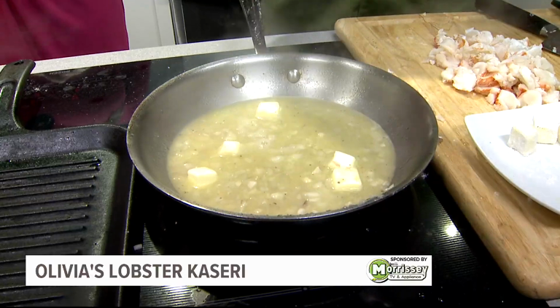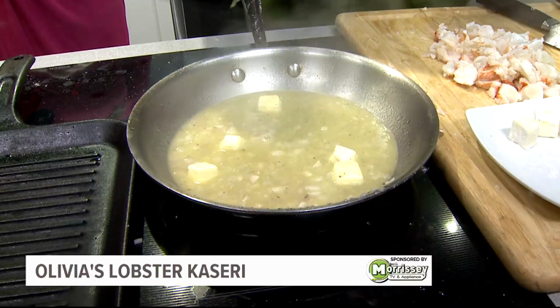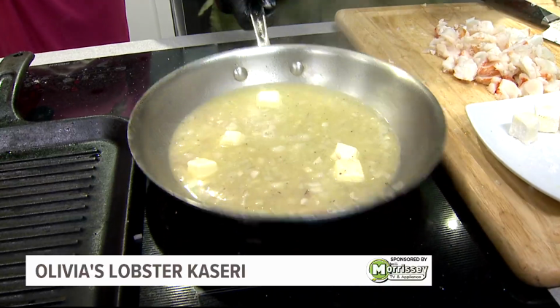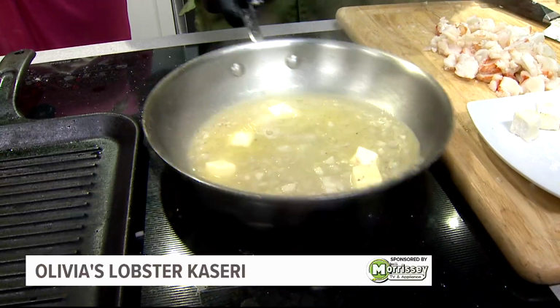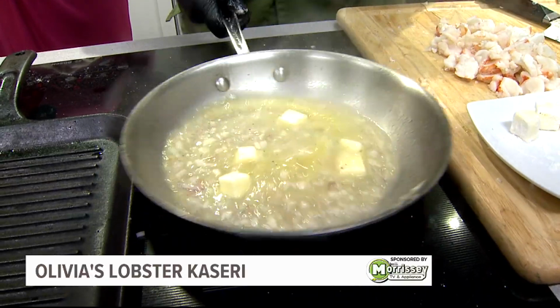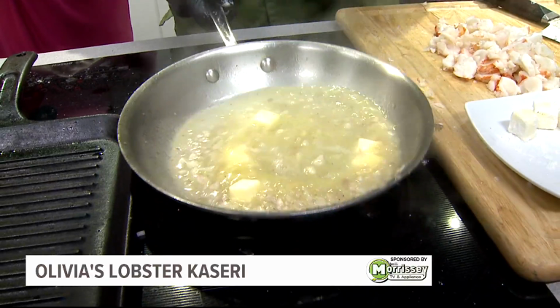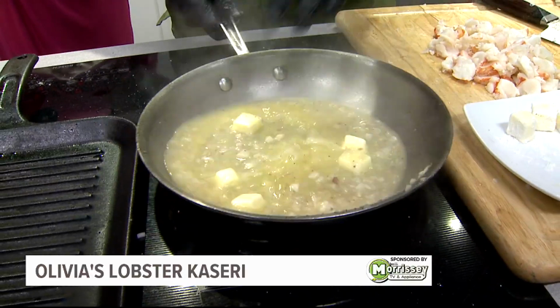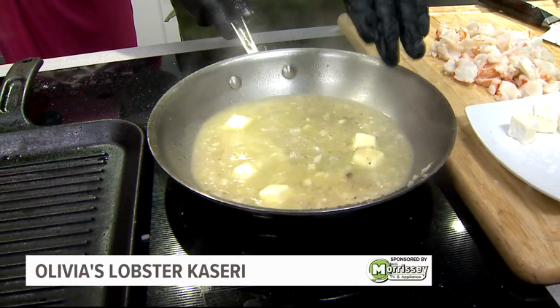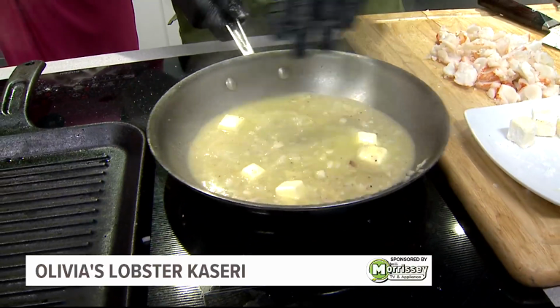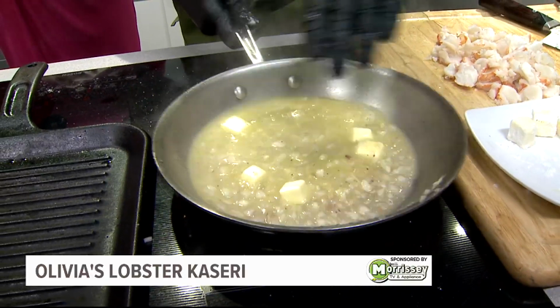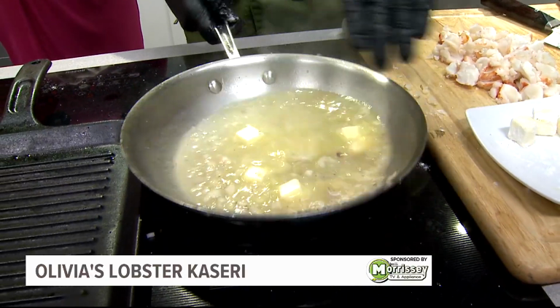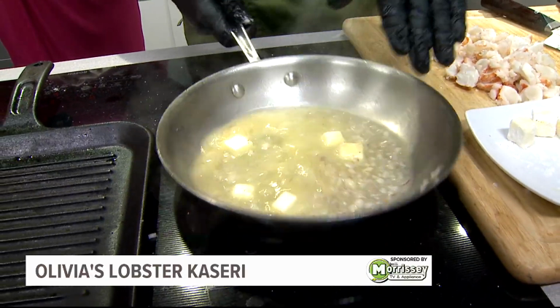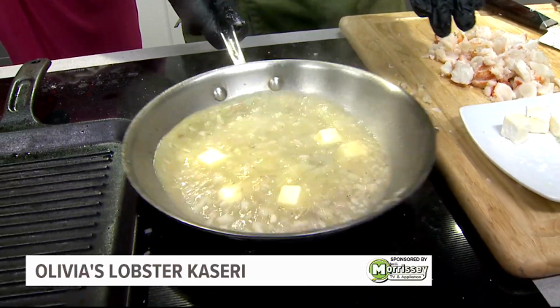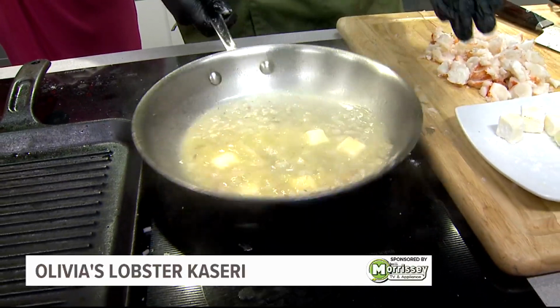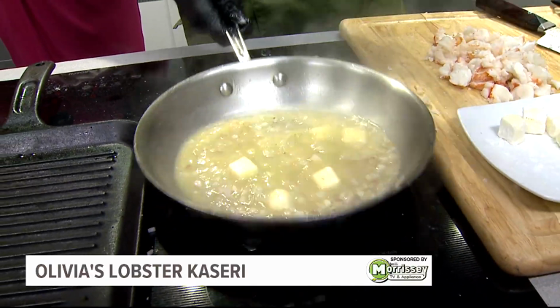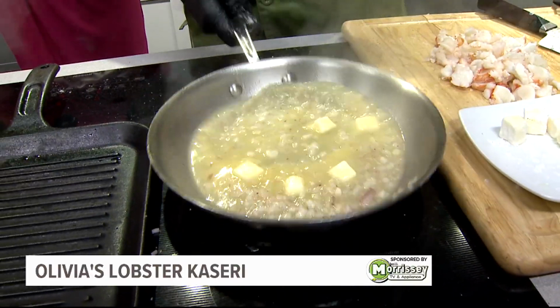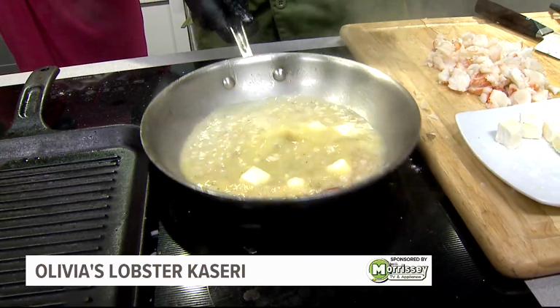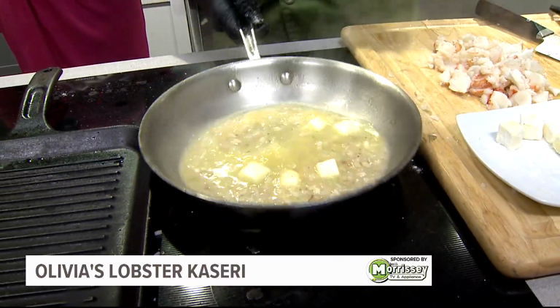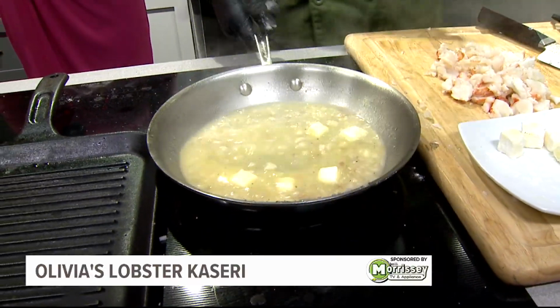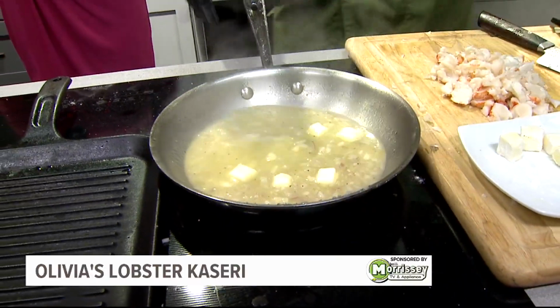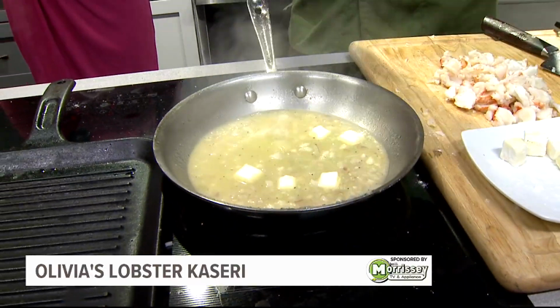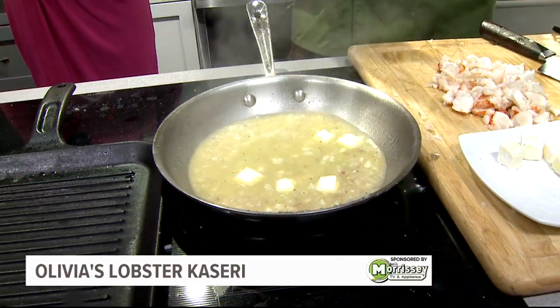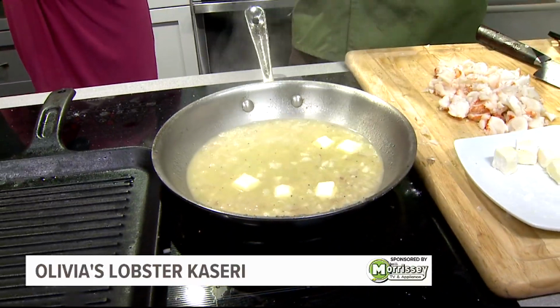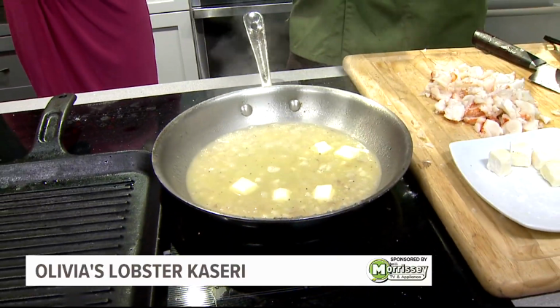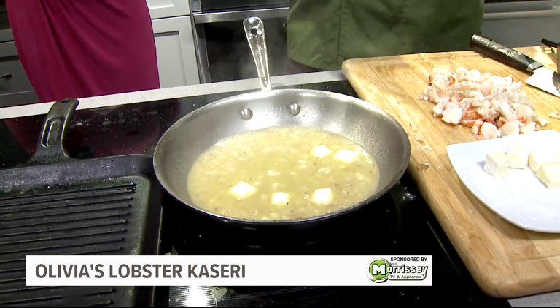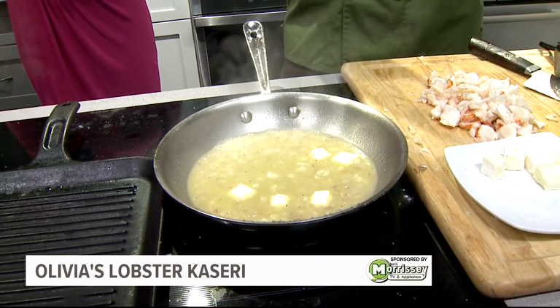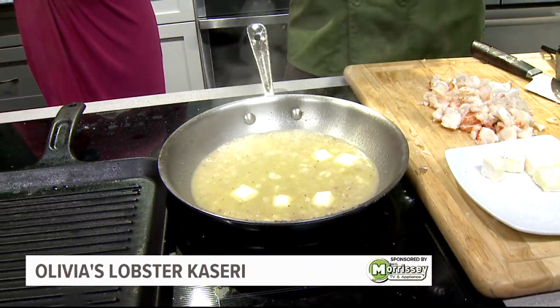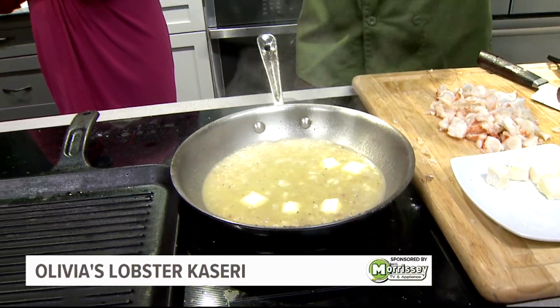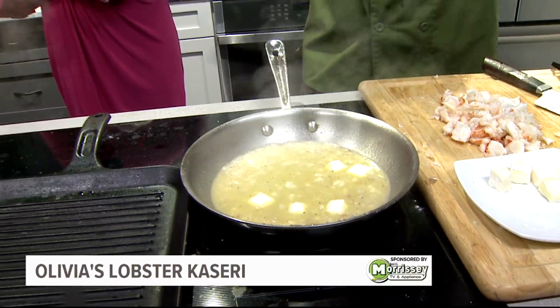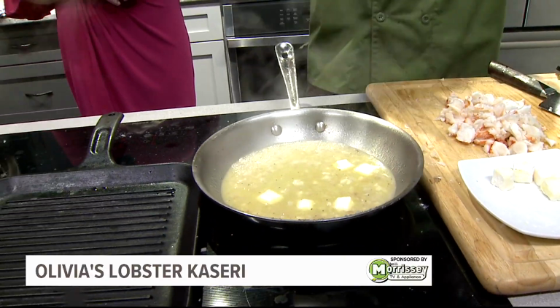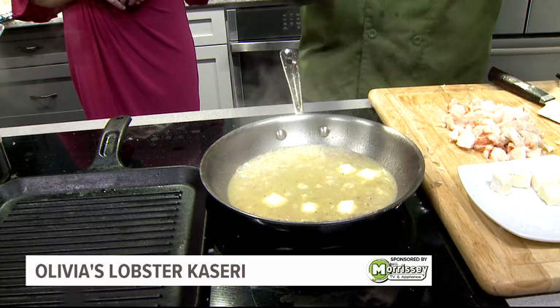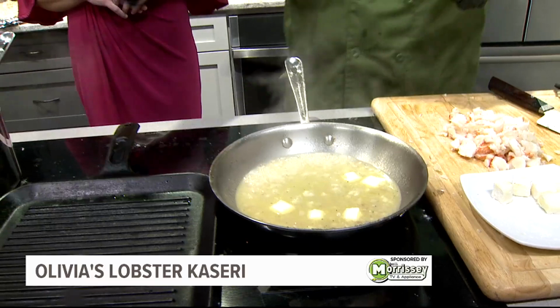While that cooks about halfway with my butter, that's when I have my lobster ready. While that's going on — Miss Mom, what have you got moving?